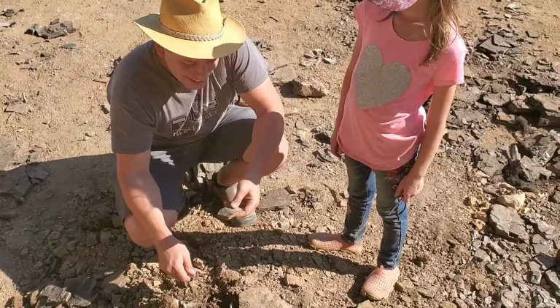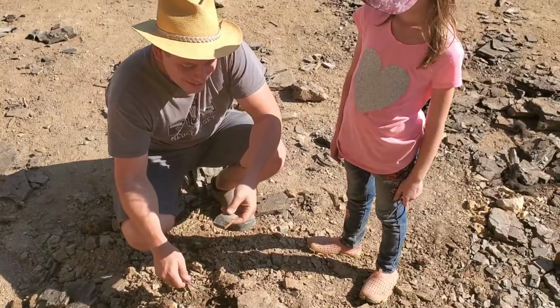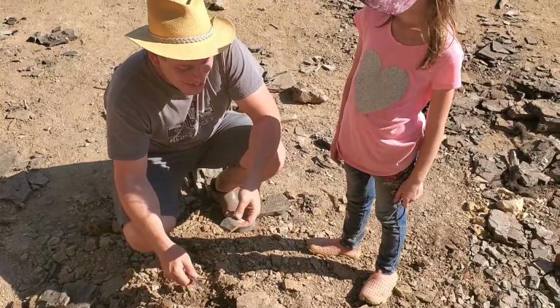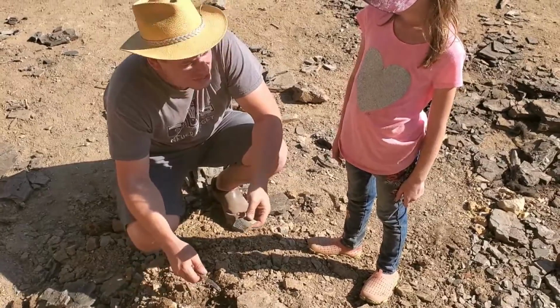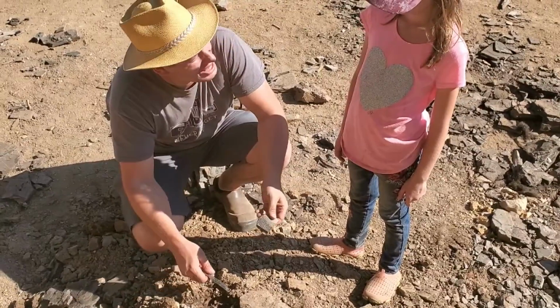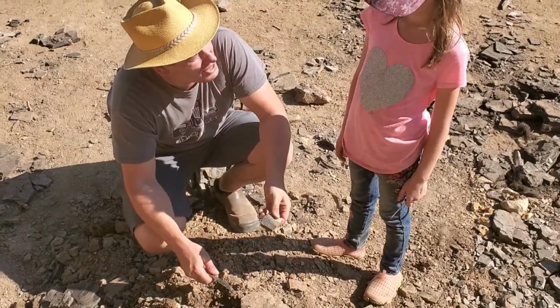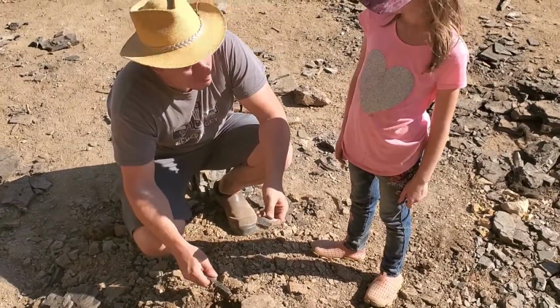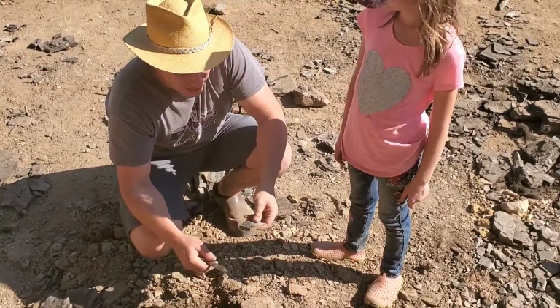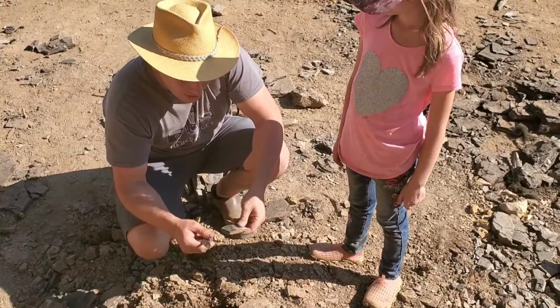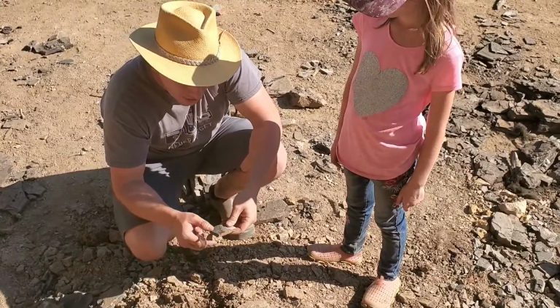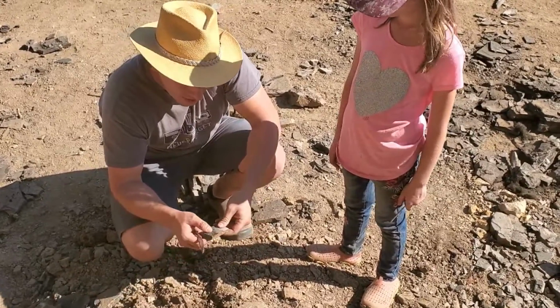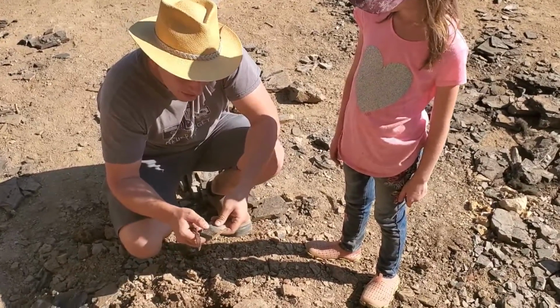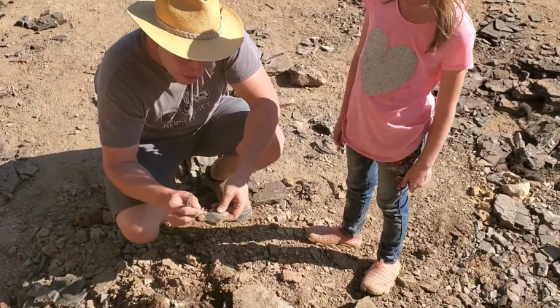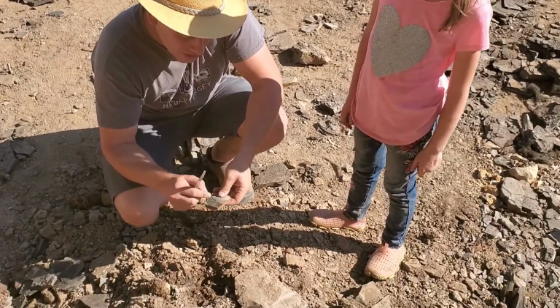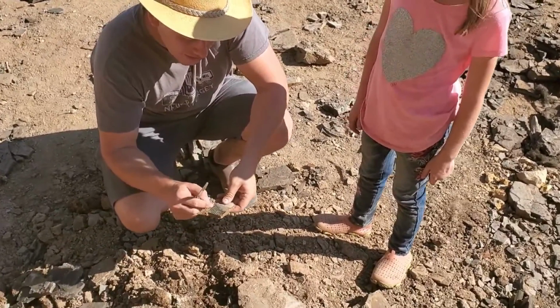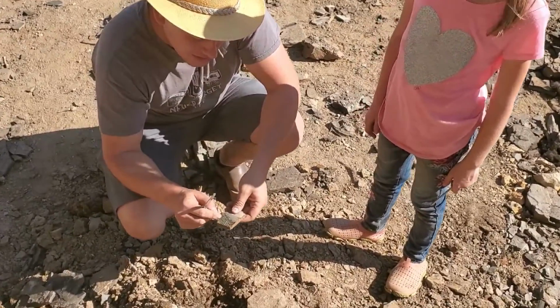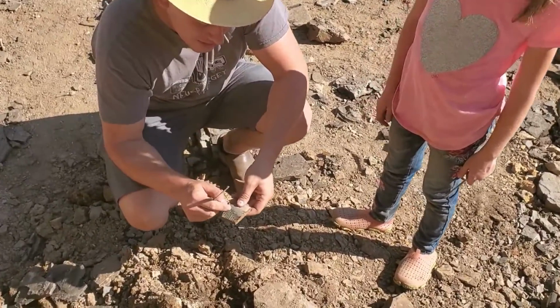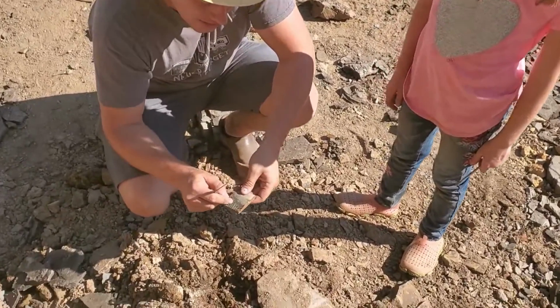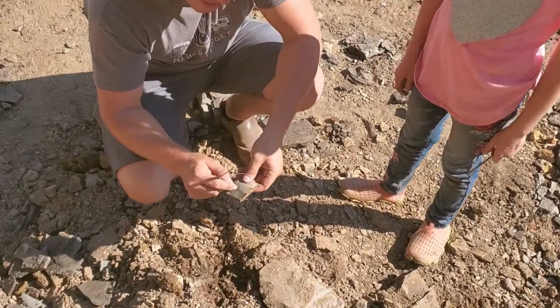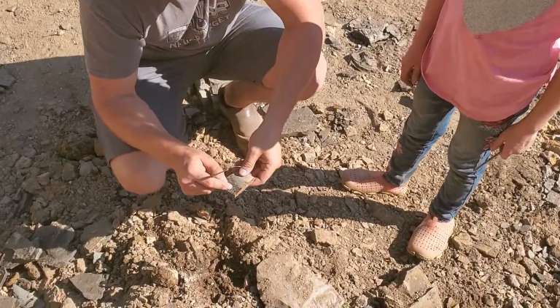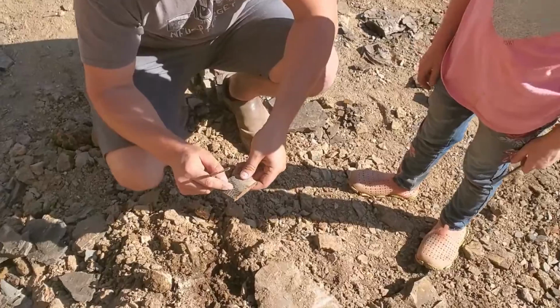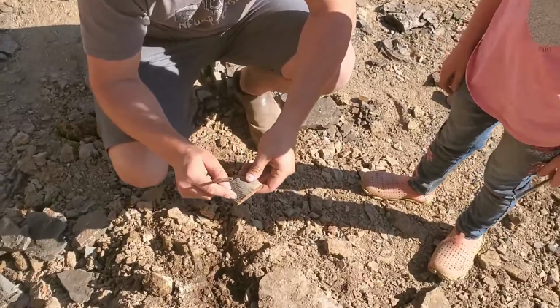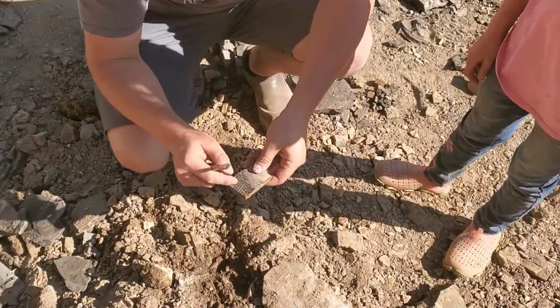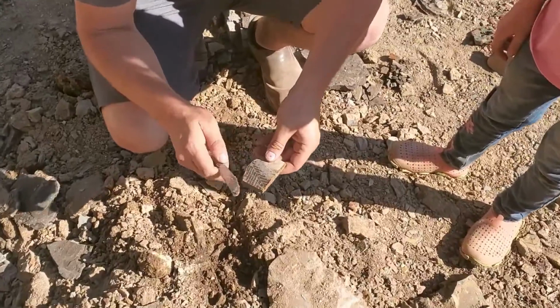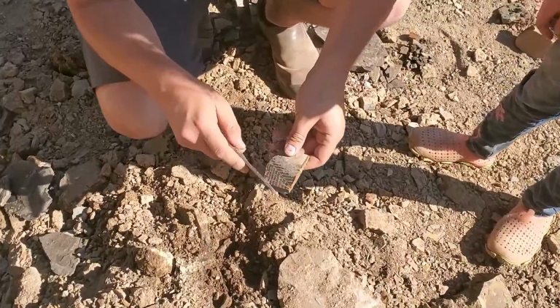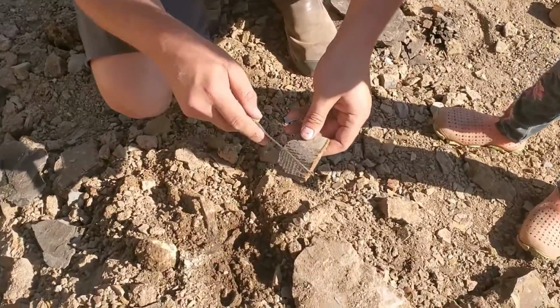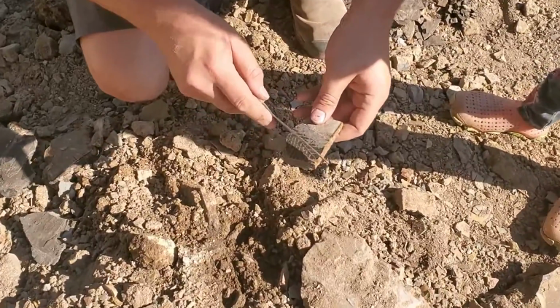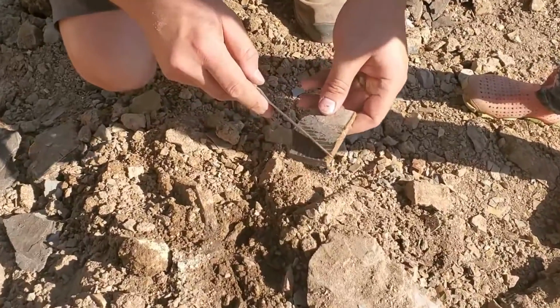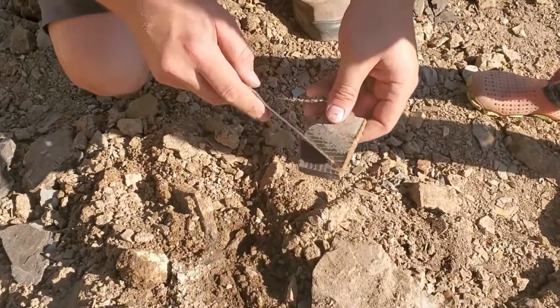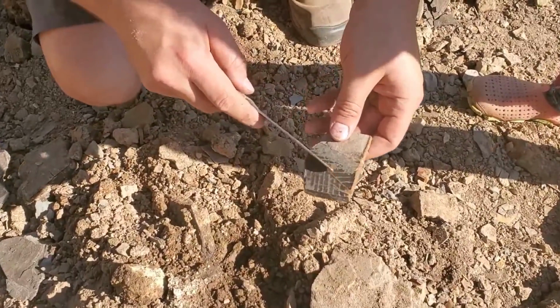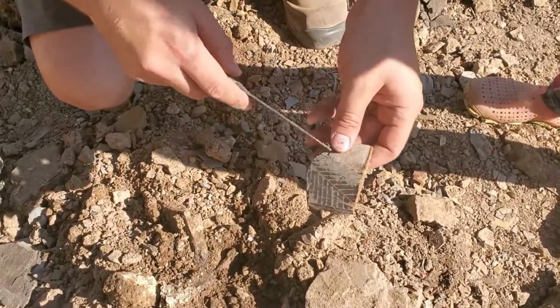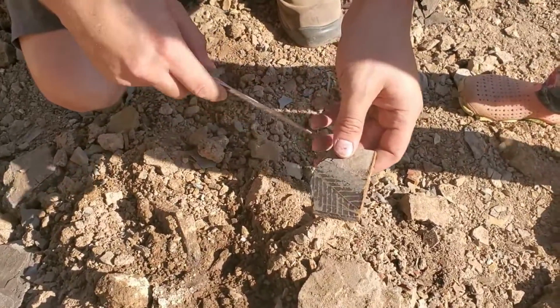Wow, there's a leaf in this rock, Kira. See all the veins in it? Yeah. There's the stem going down the middle.